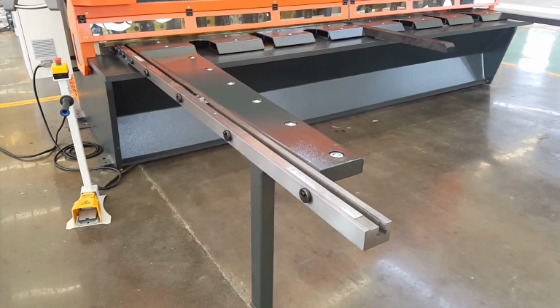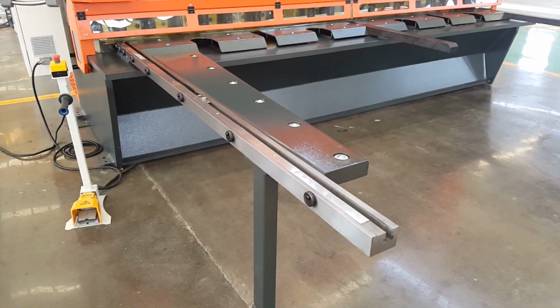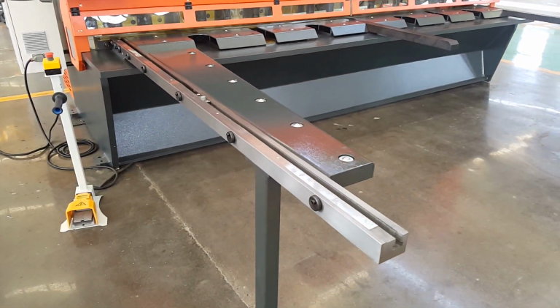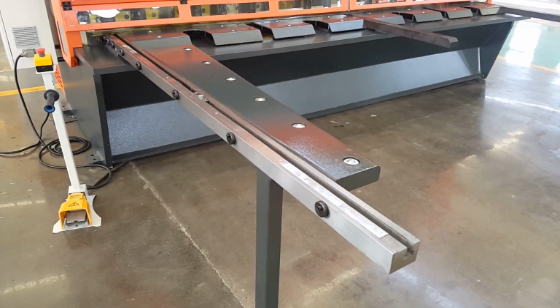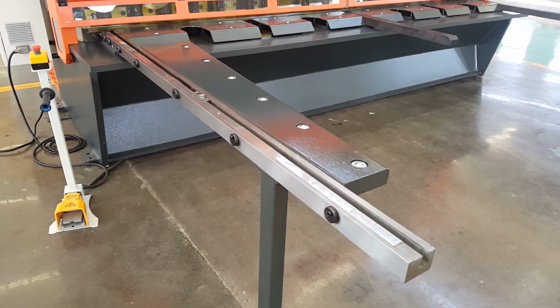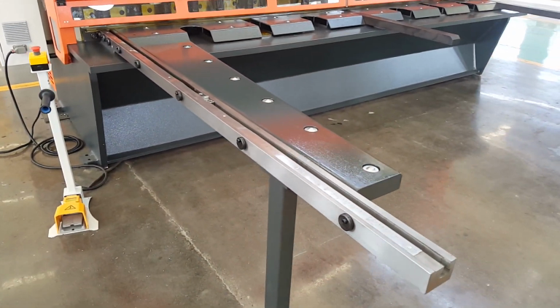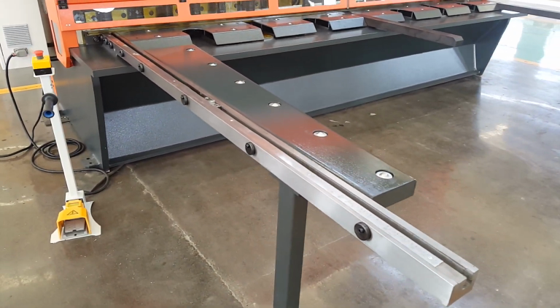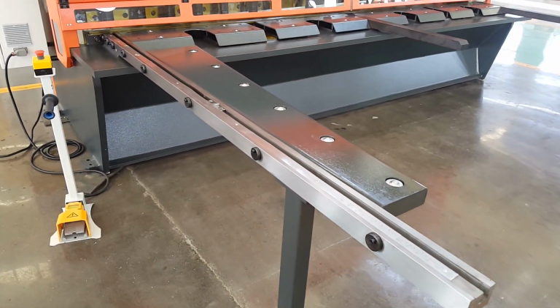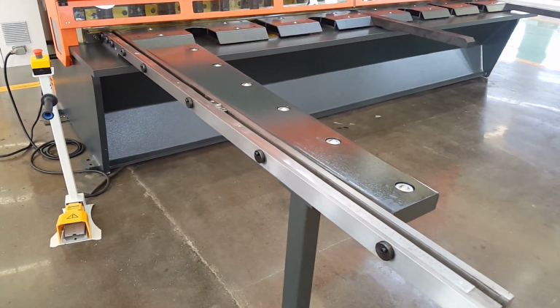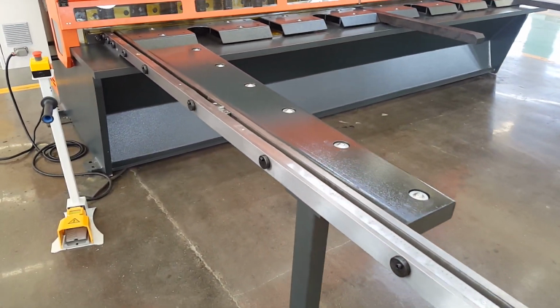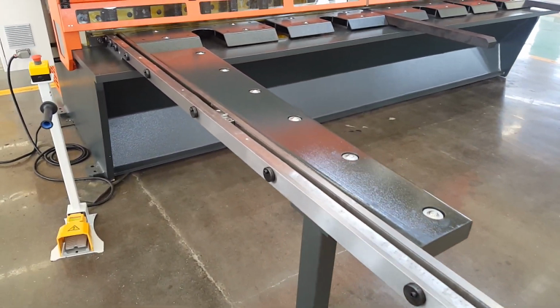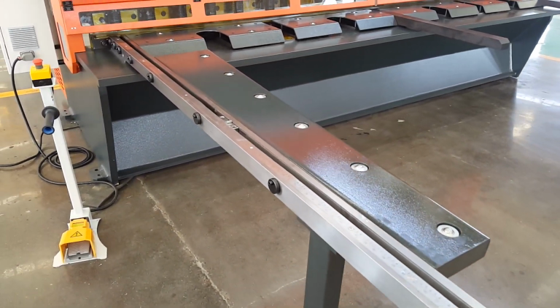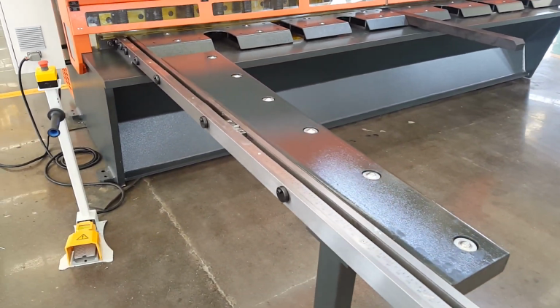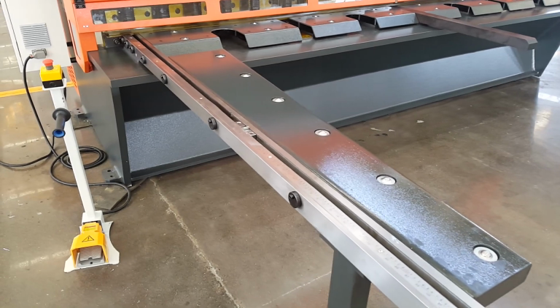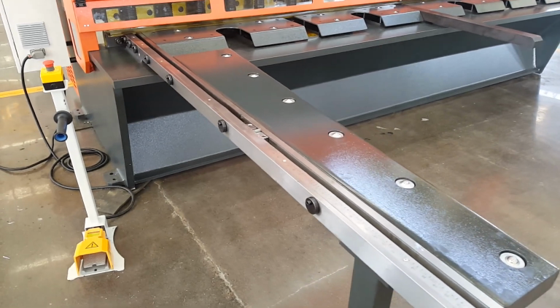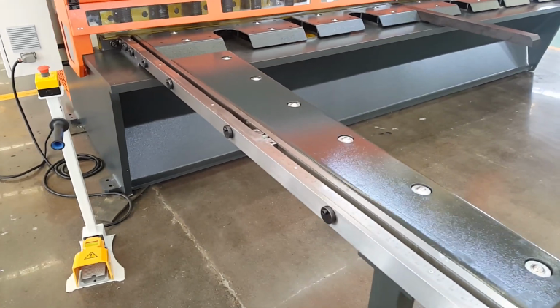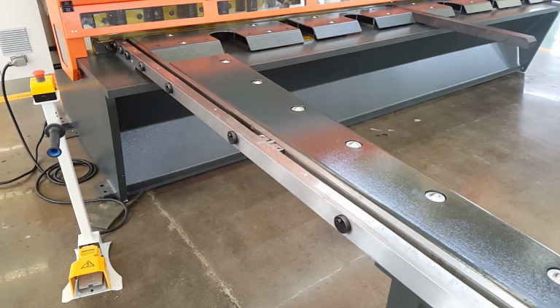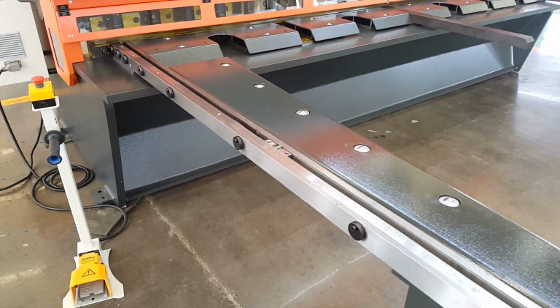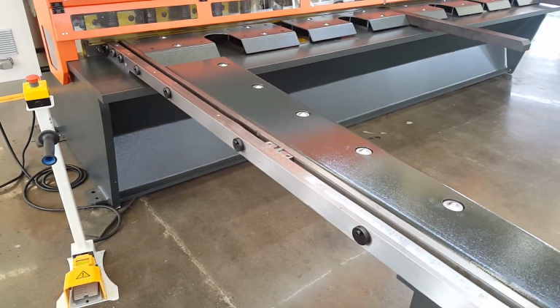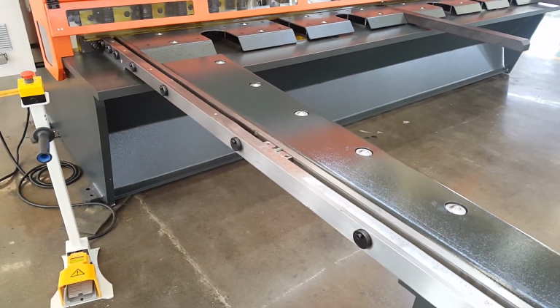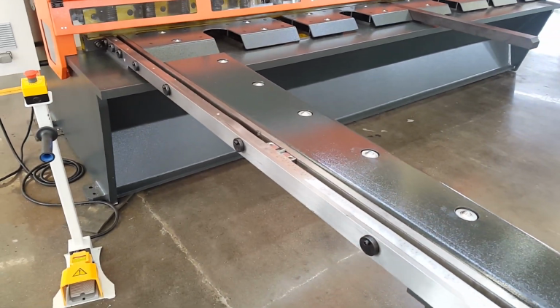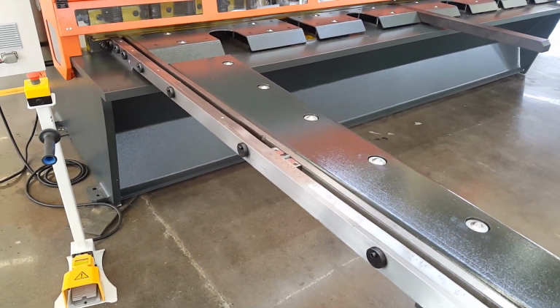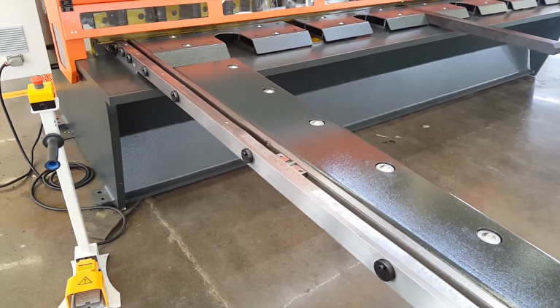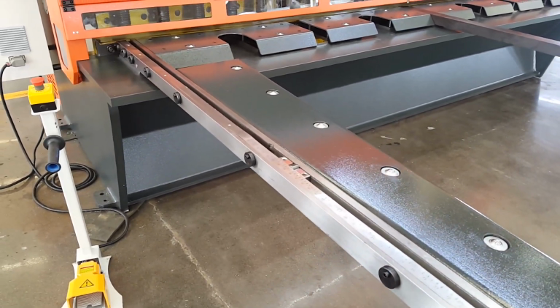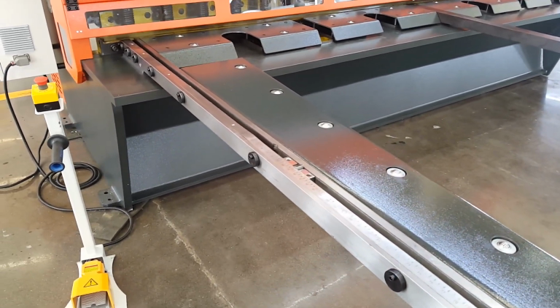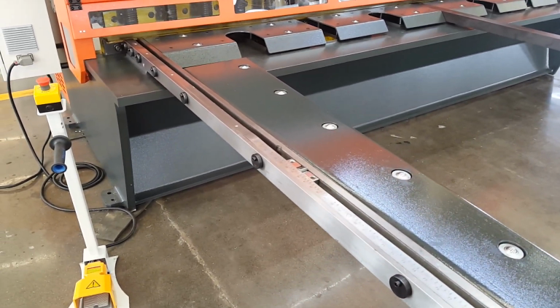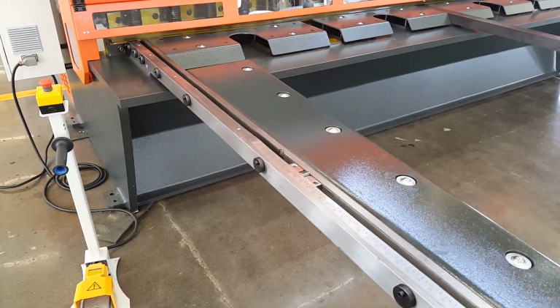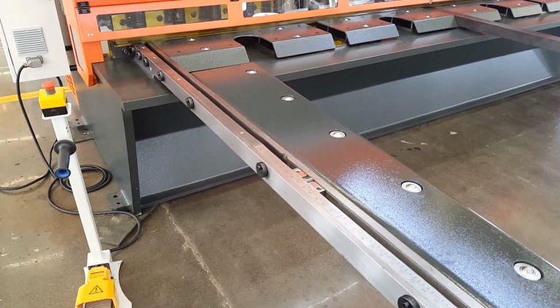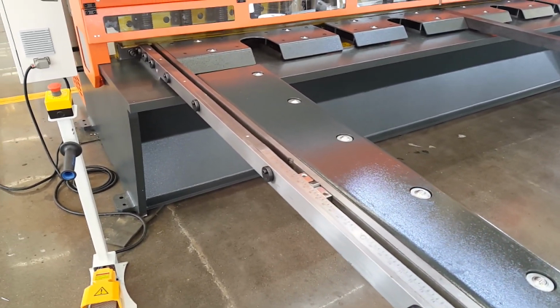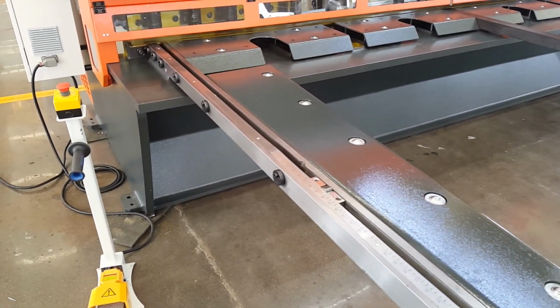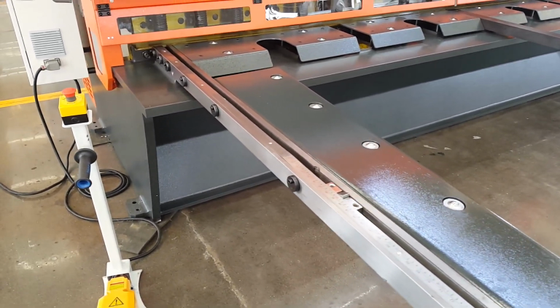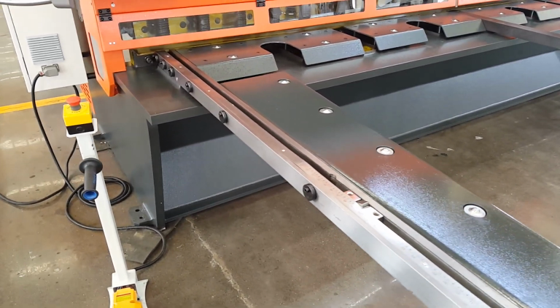This is an option for the customer — a 2.5 meter support.